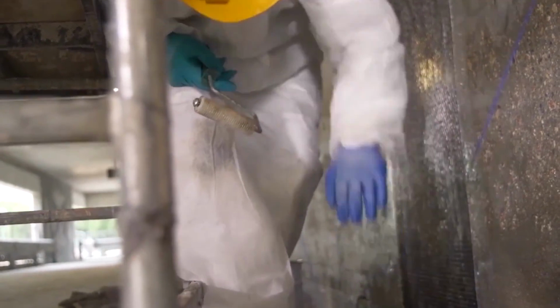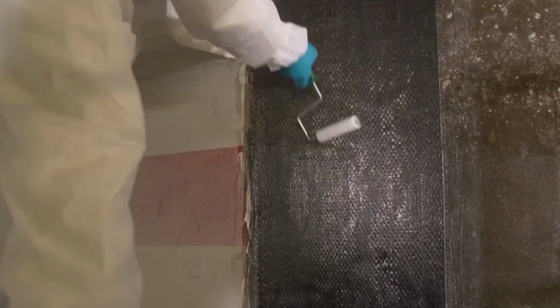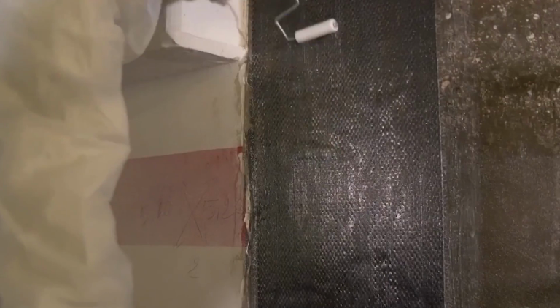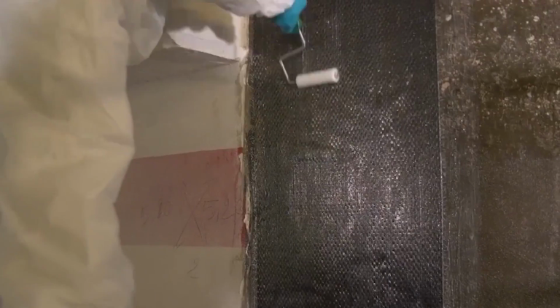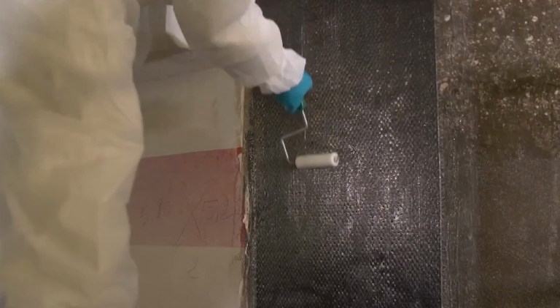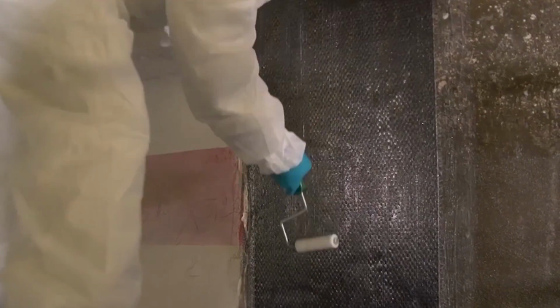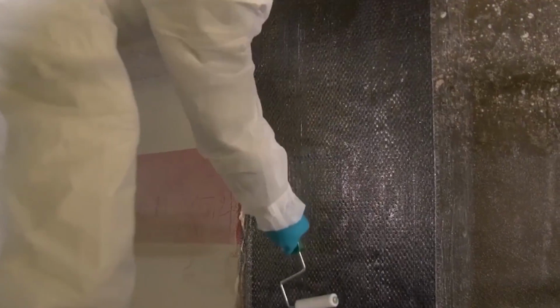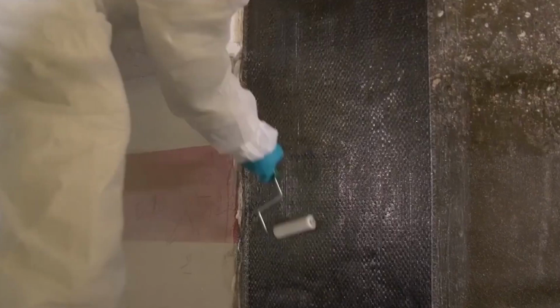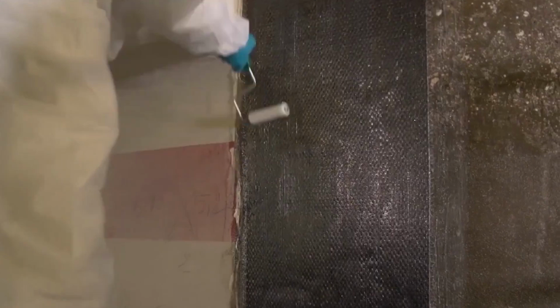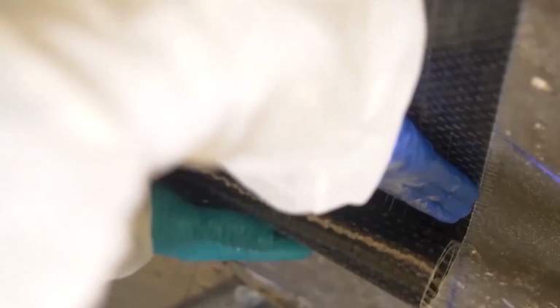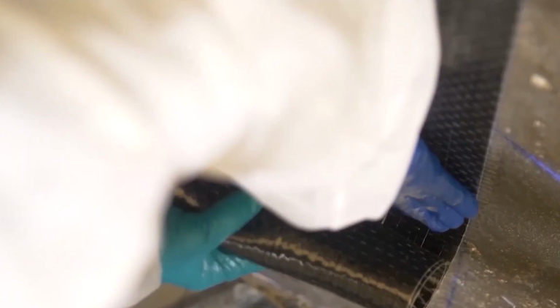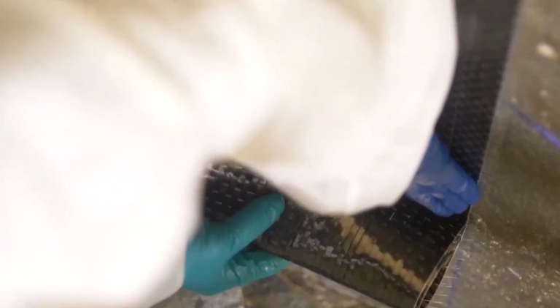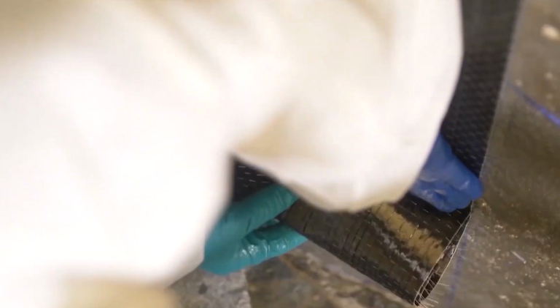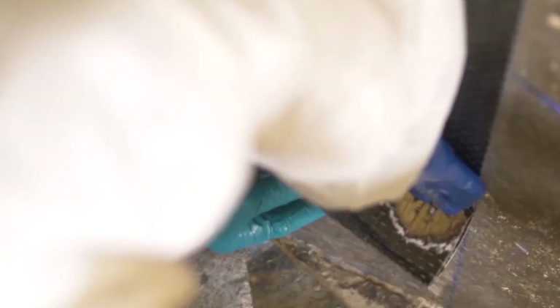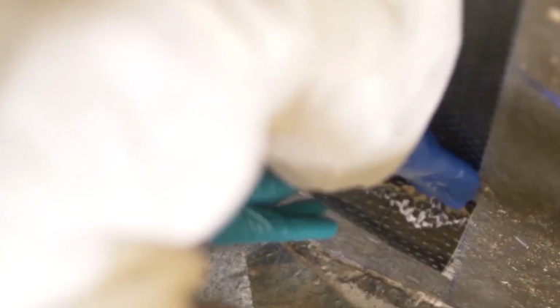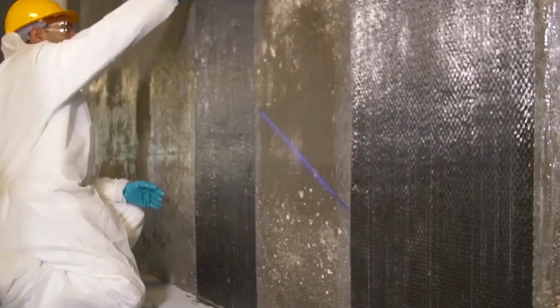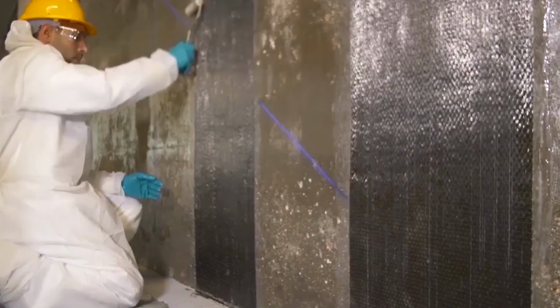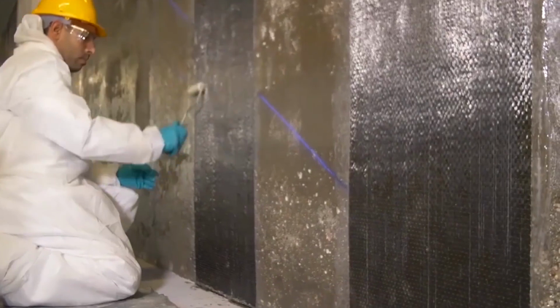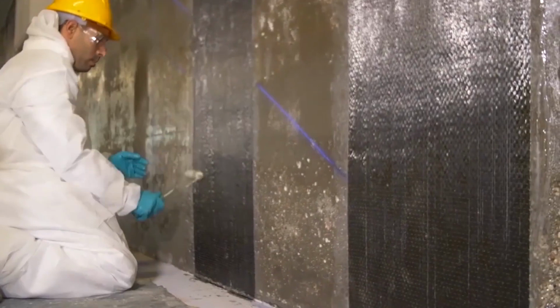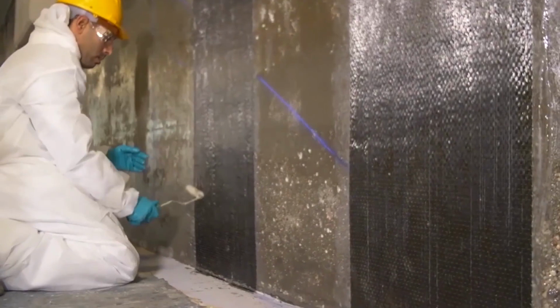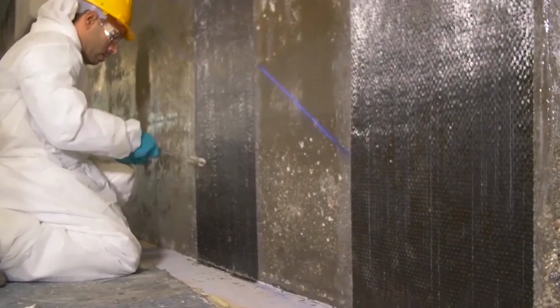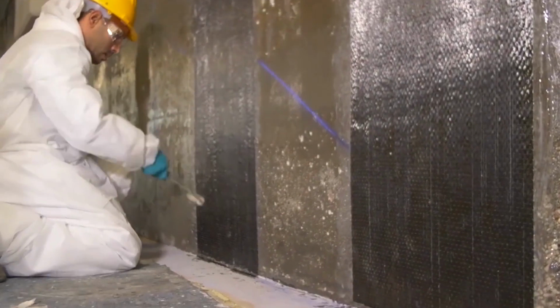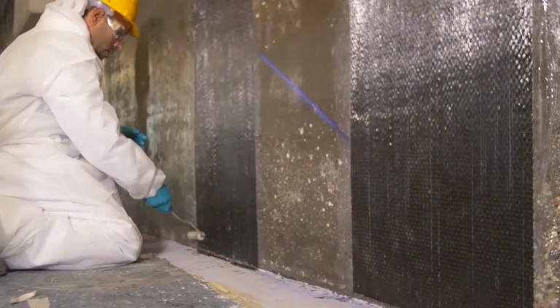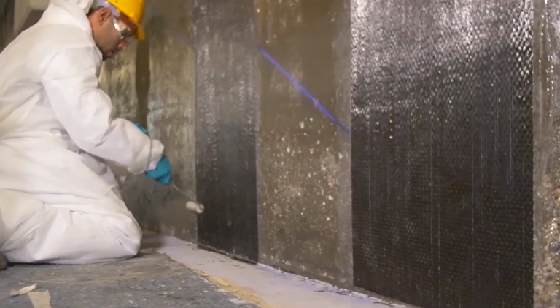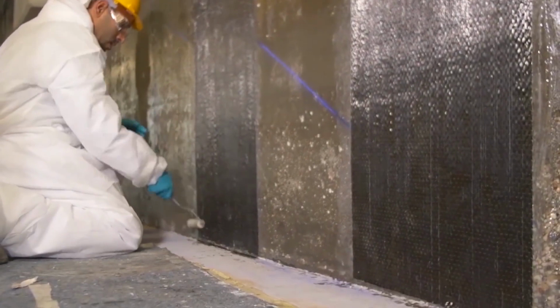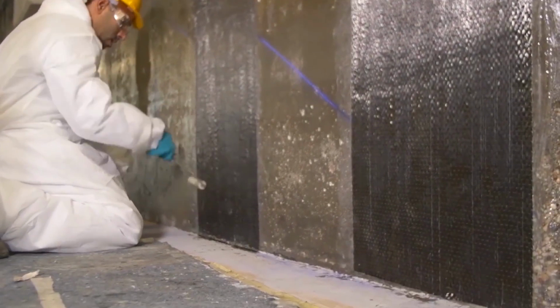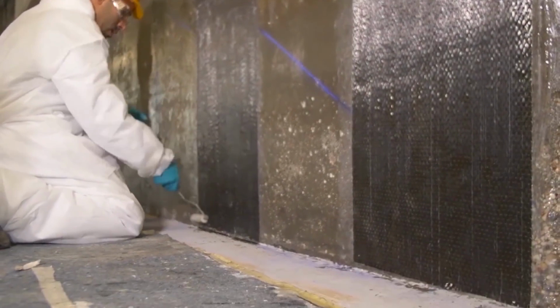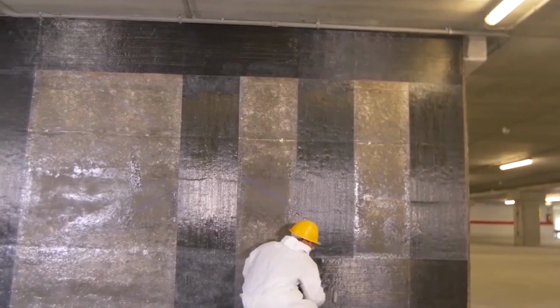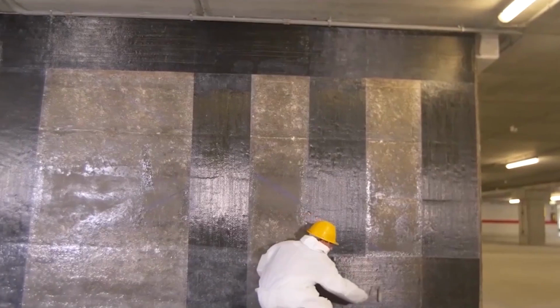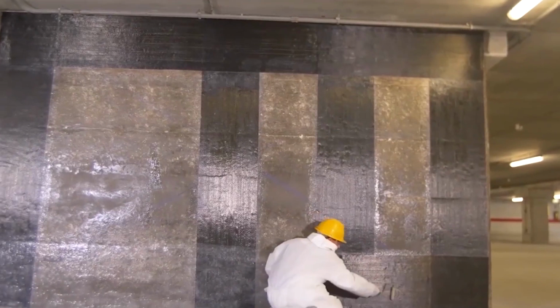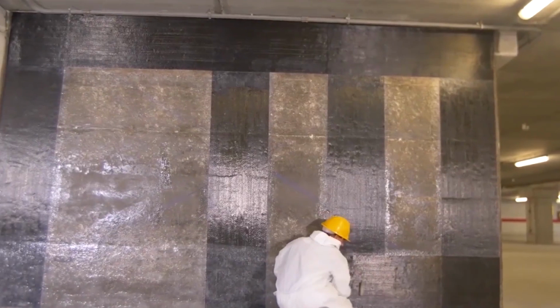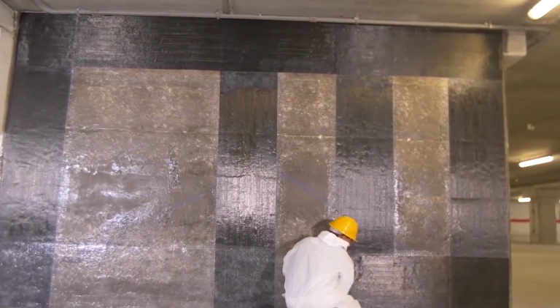The FRP material is radiolucent, non-magnetic, easy to handle, and doesn't require much space.